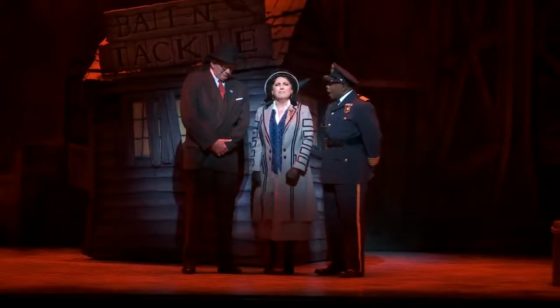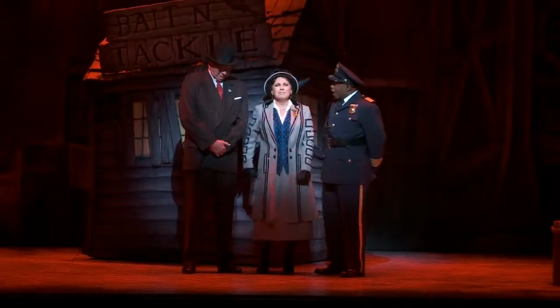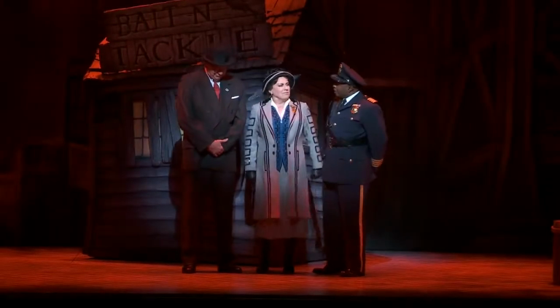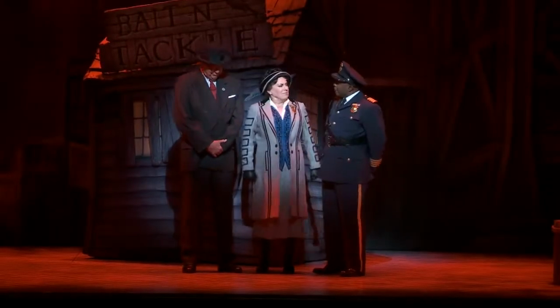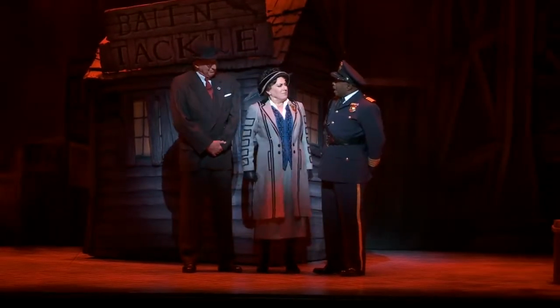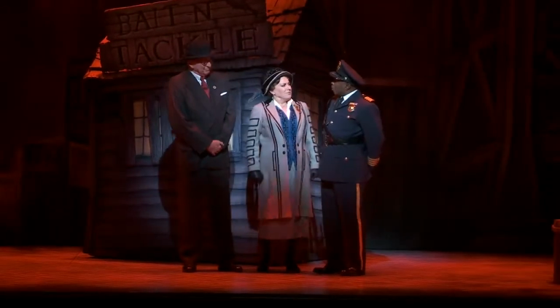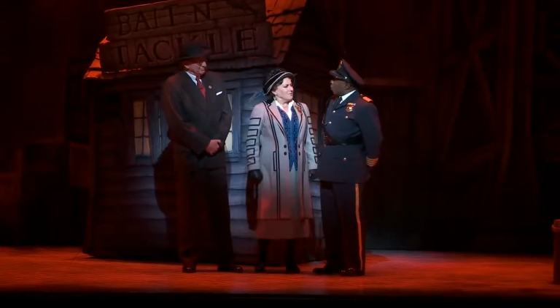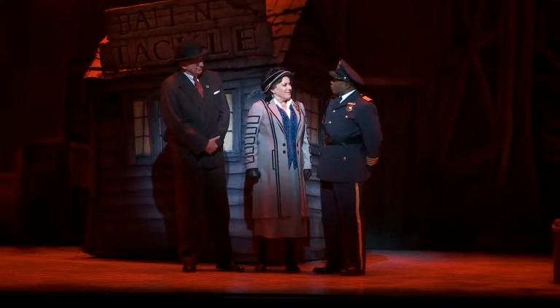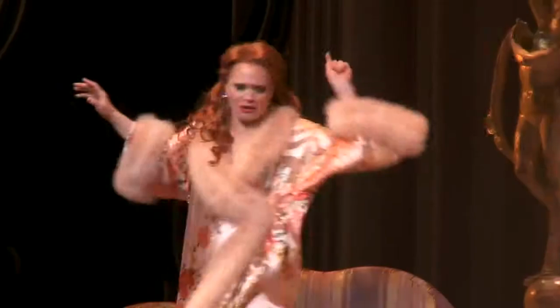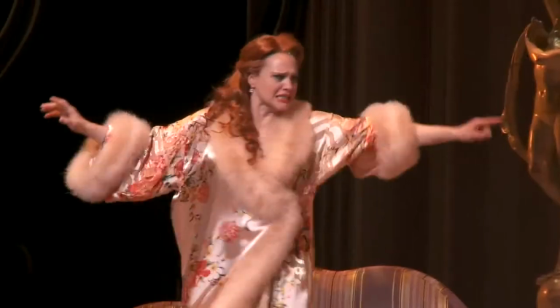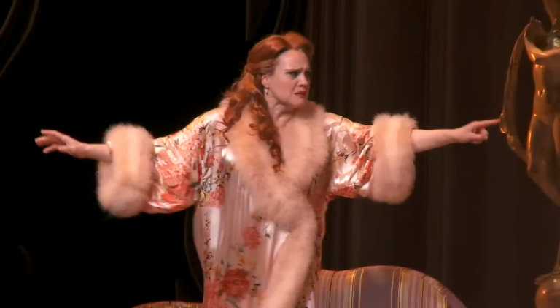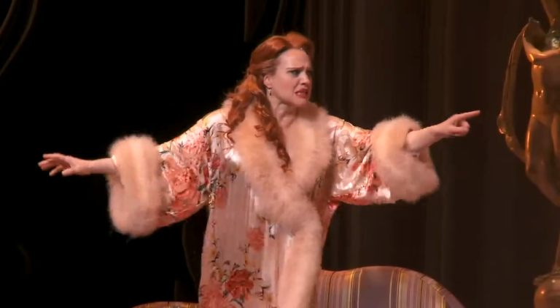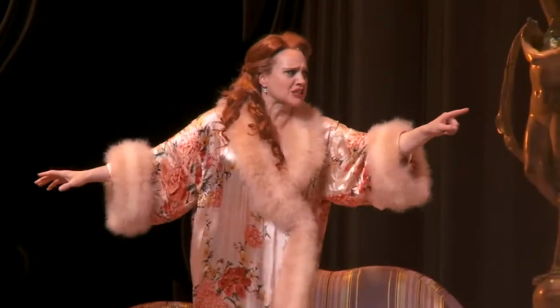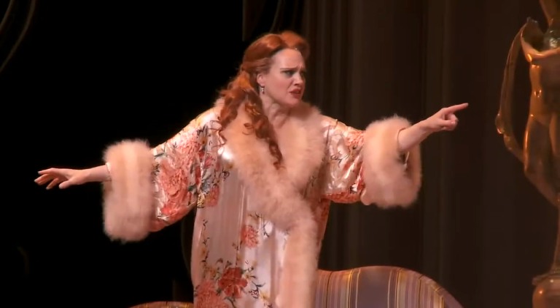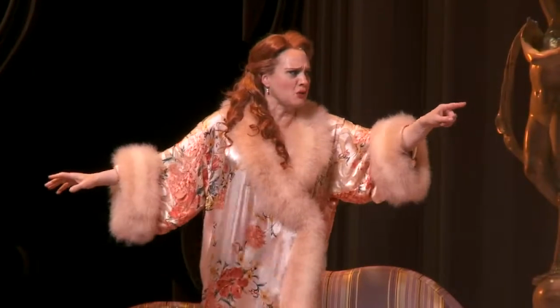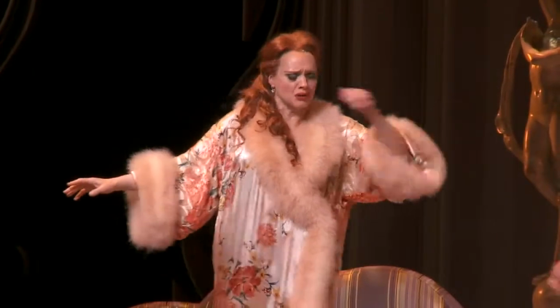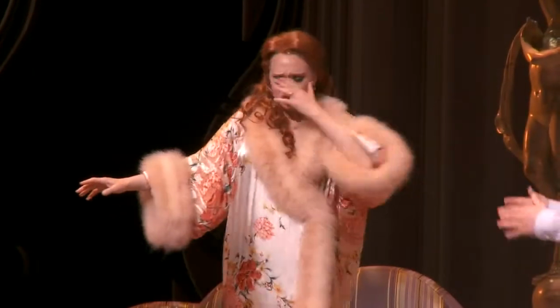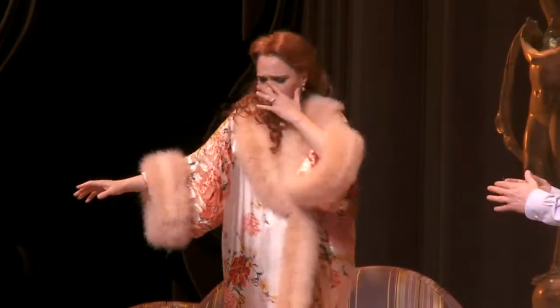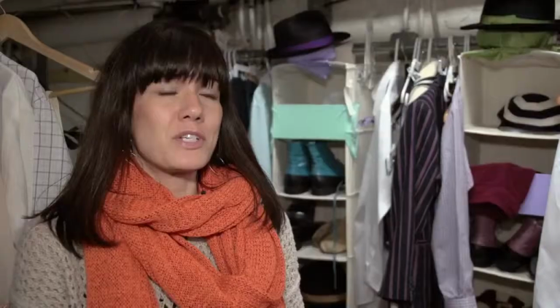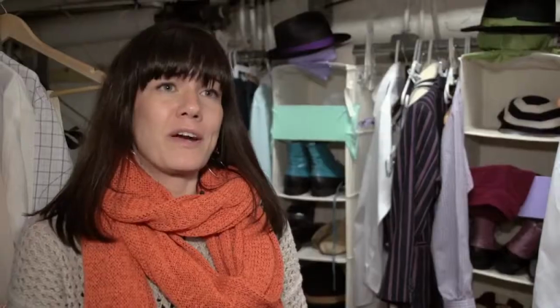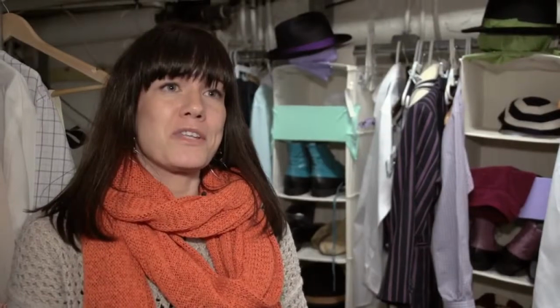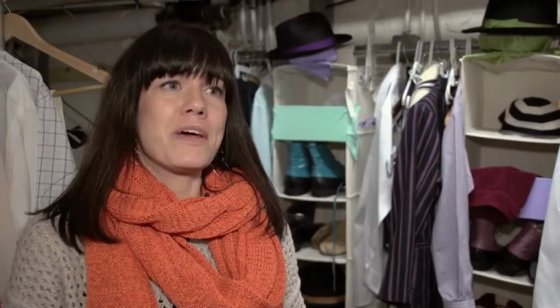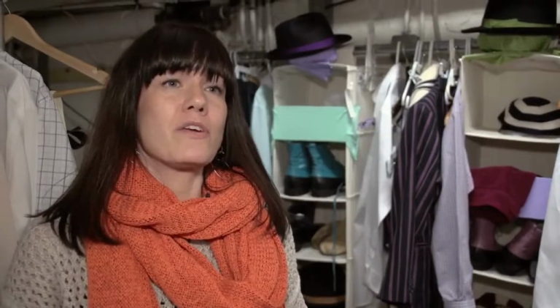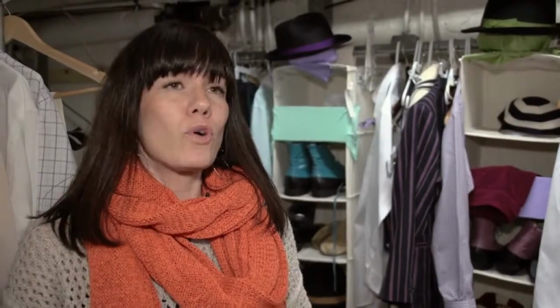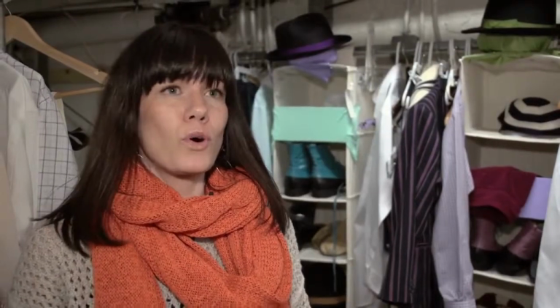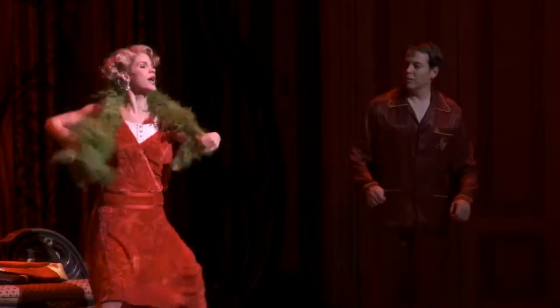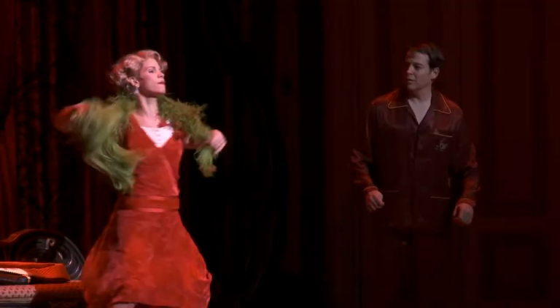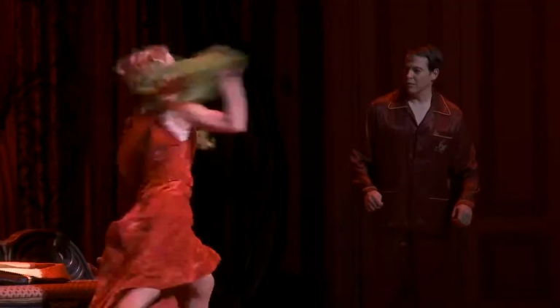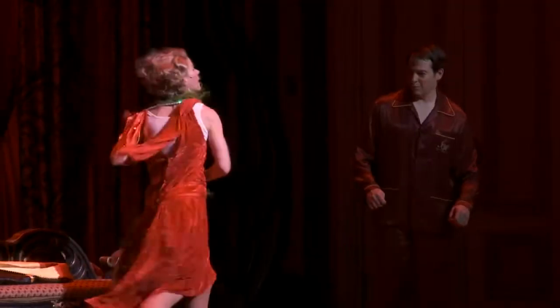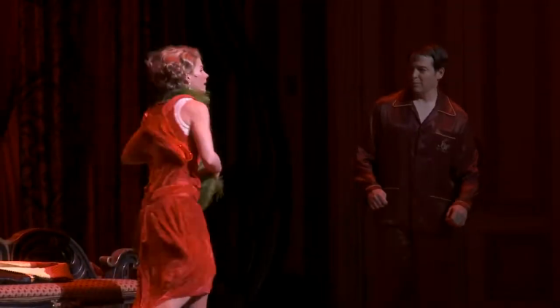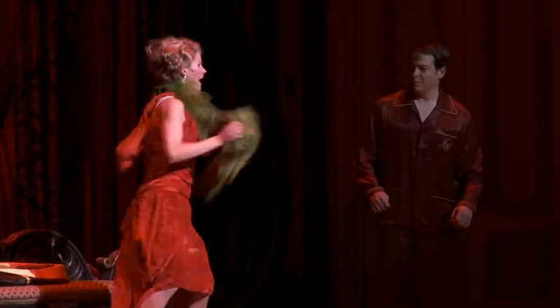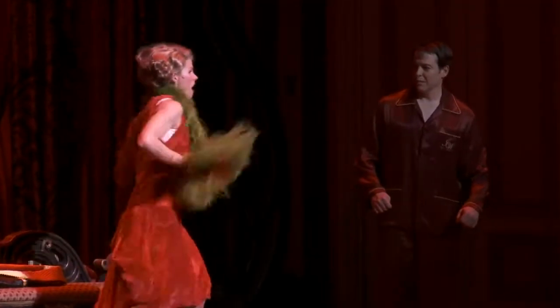The actor definitely inspires the costume design. The character as it's written inspires them, and then of course the actor's contribution.